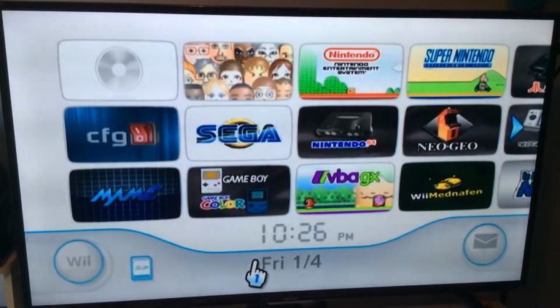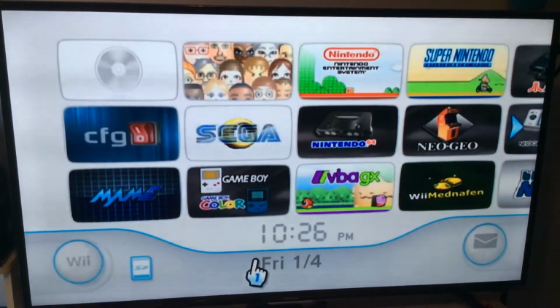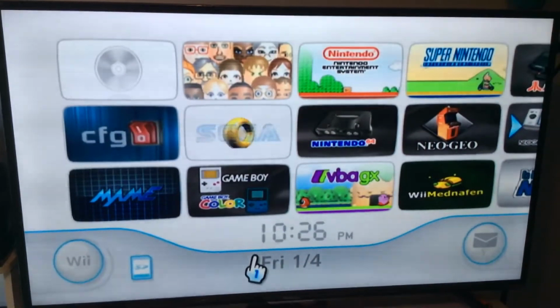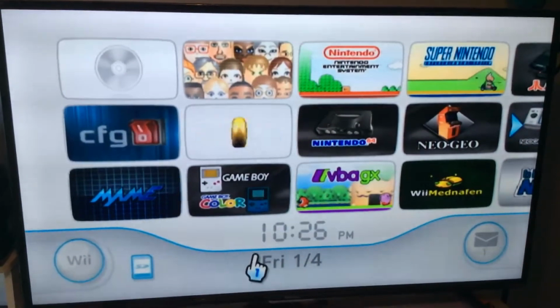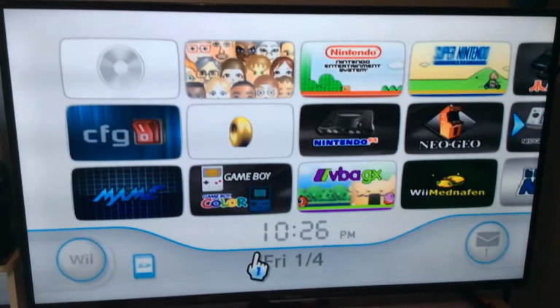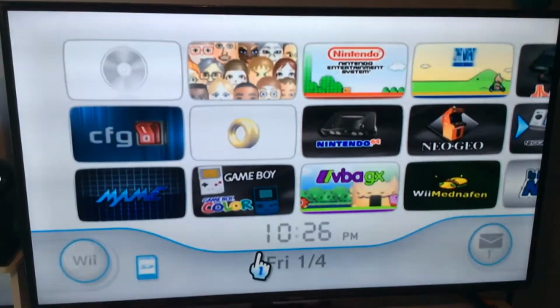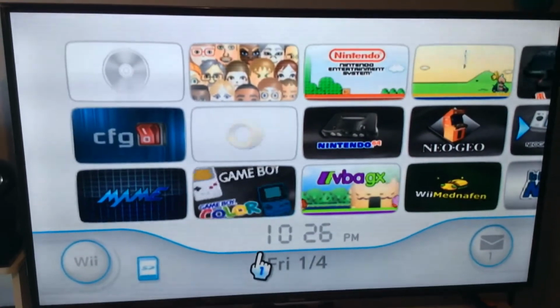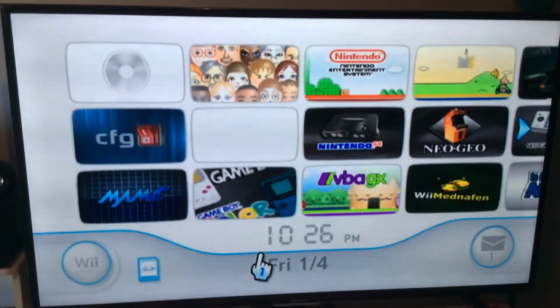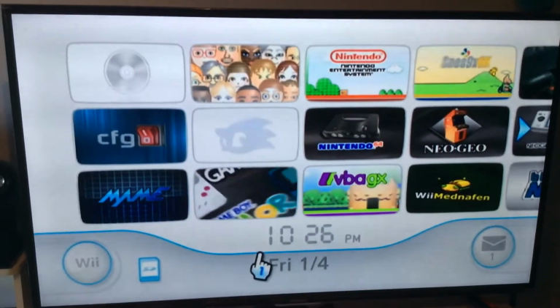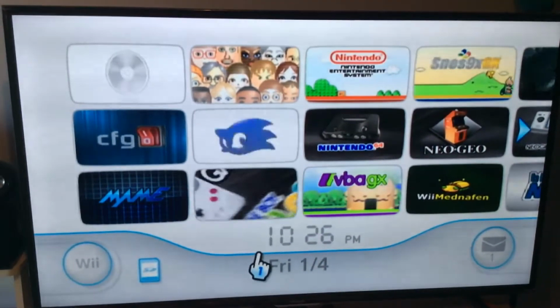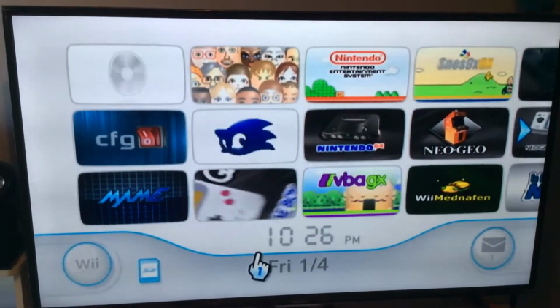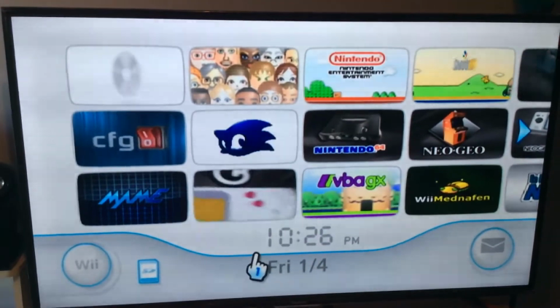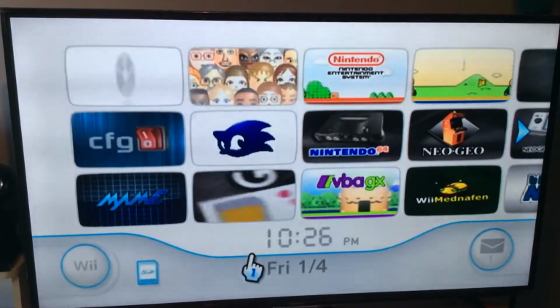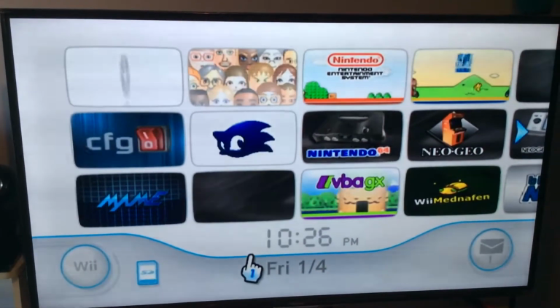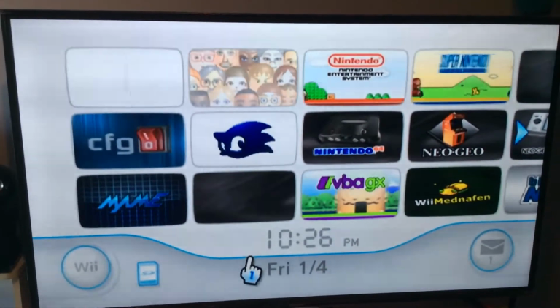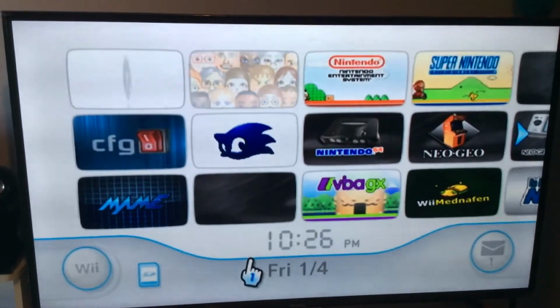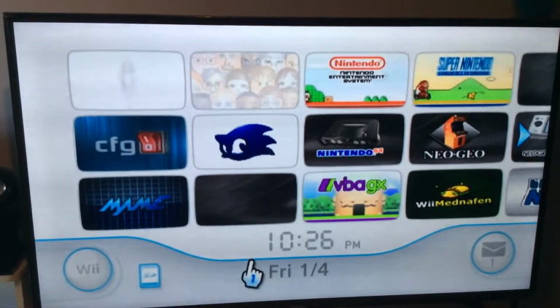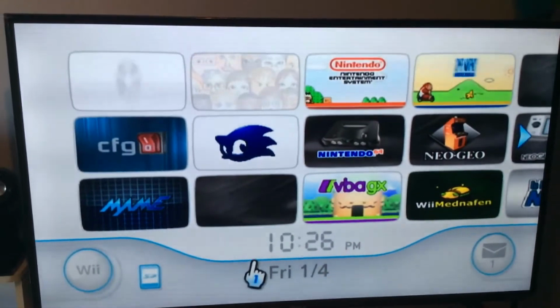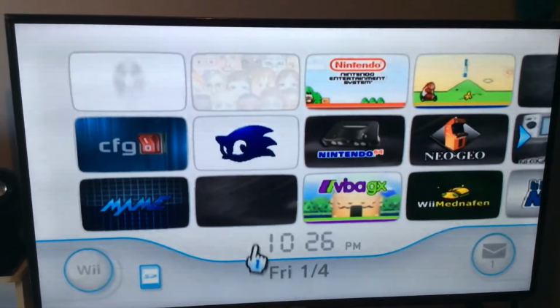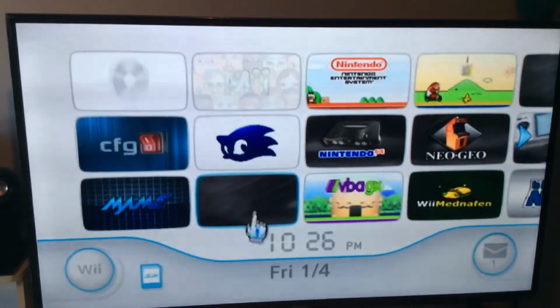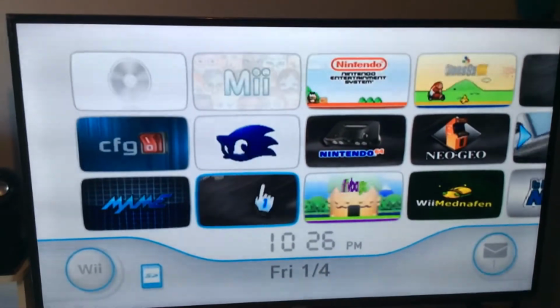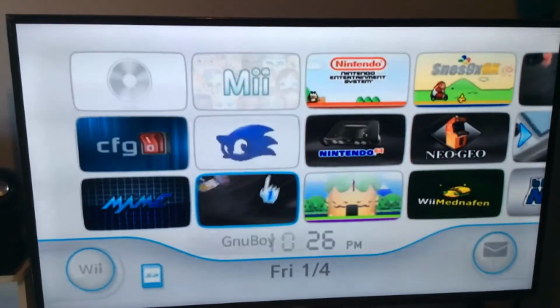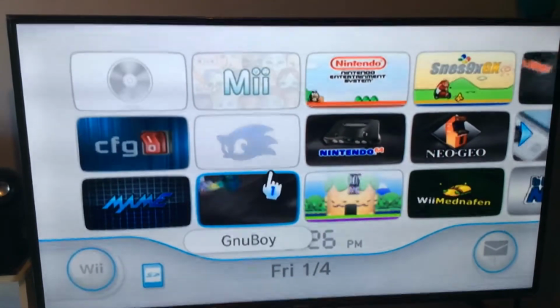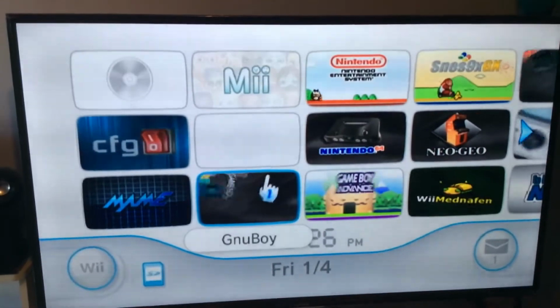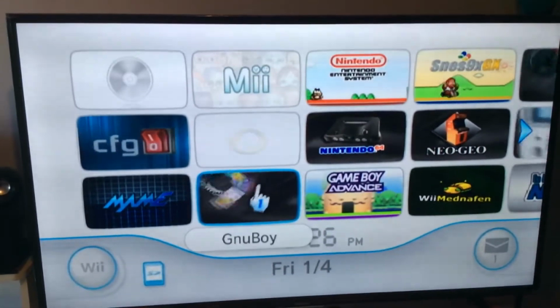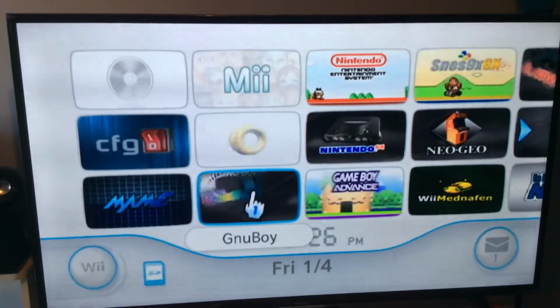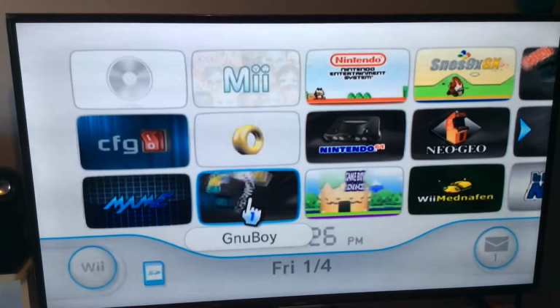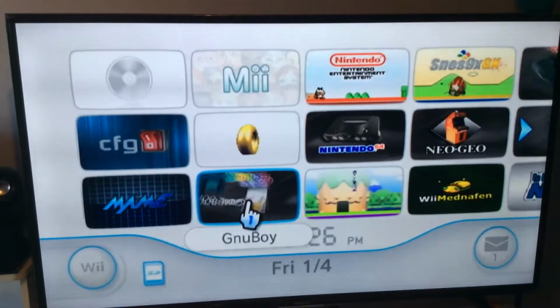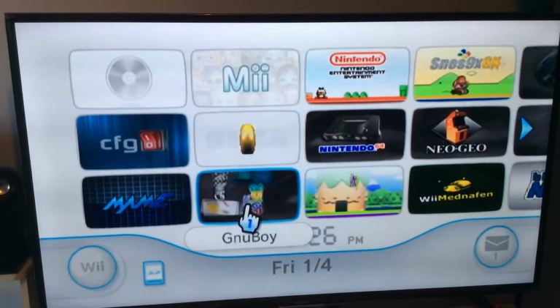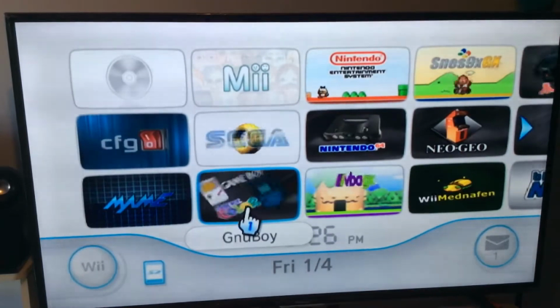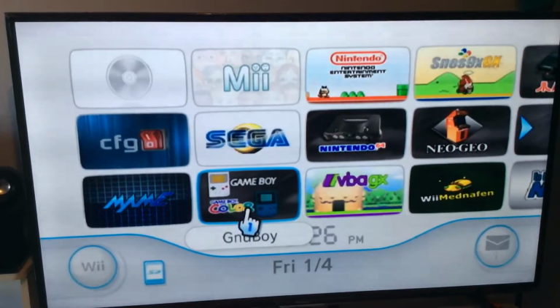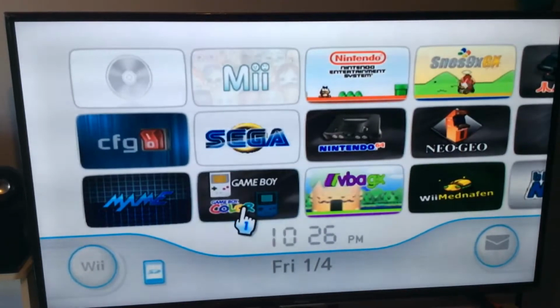Now I'm going to show you how to use the Game Boy and Game Boy Color Emulator. It's all in one.